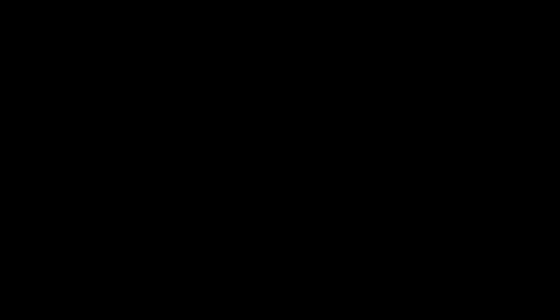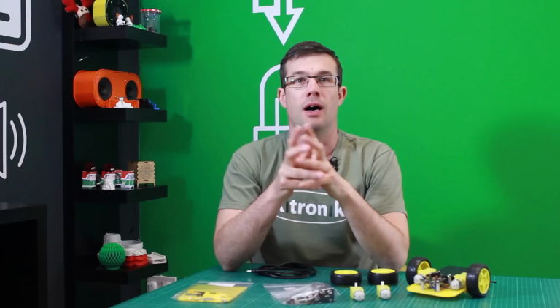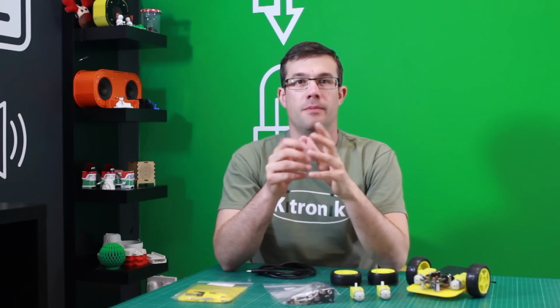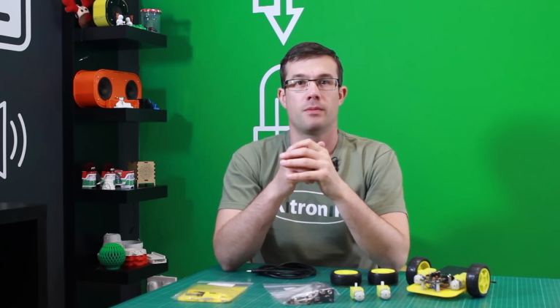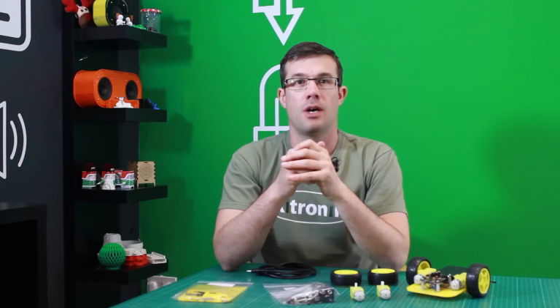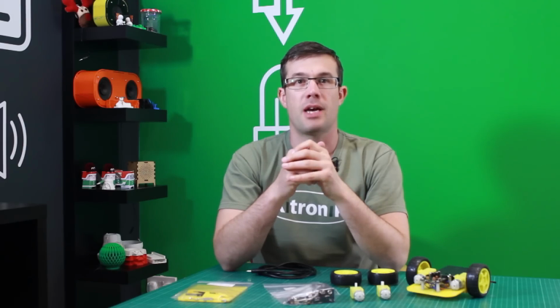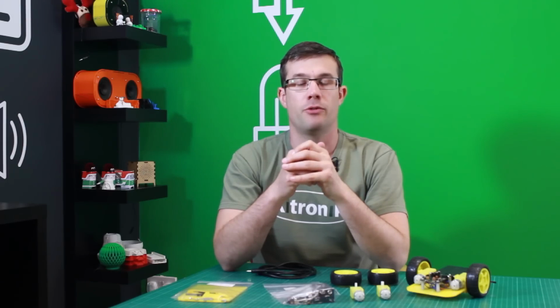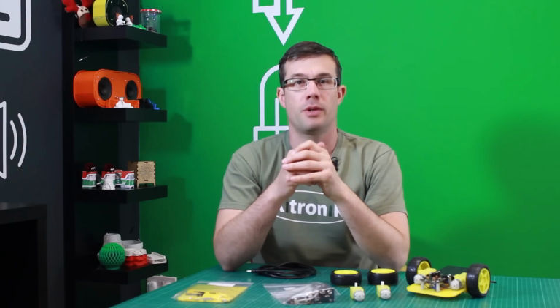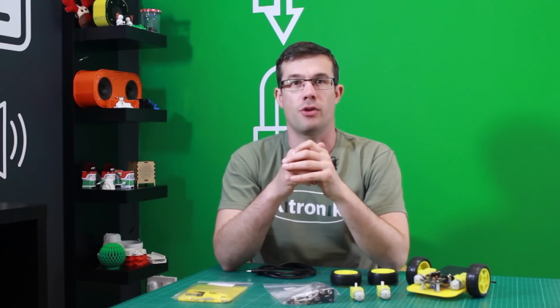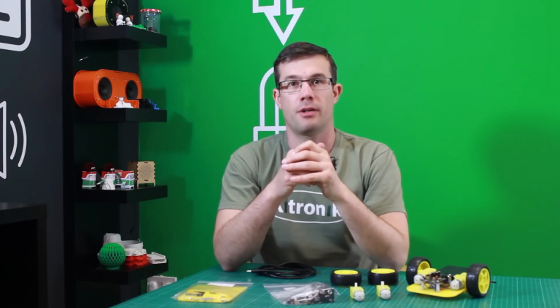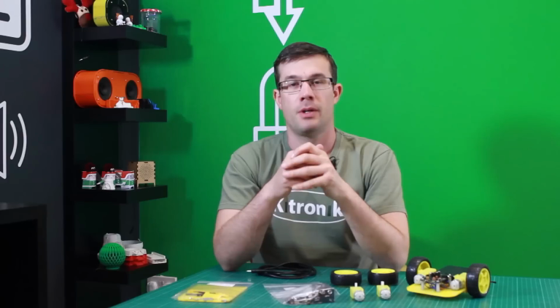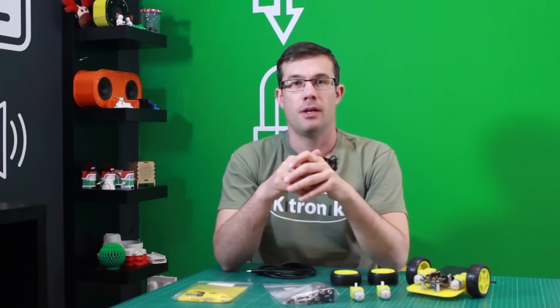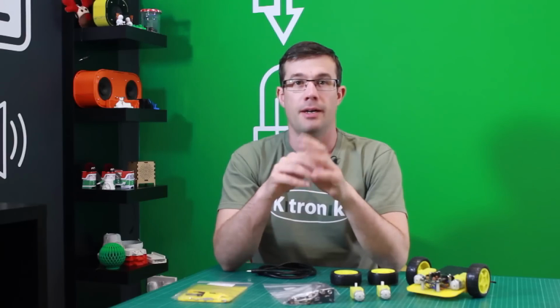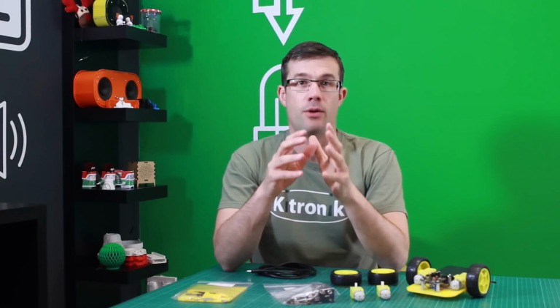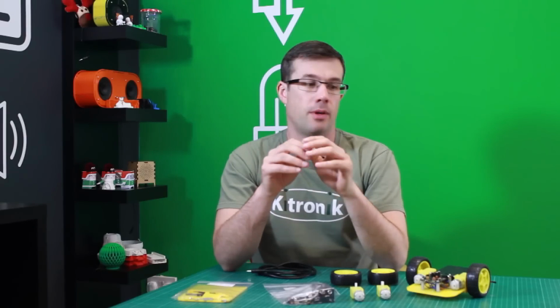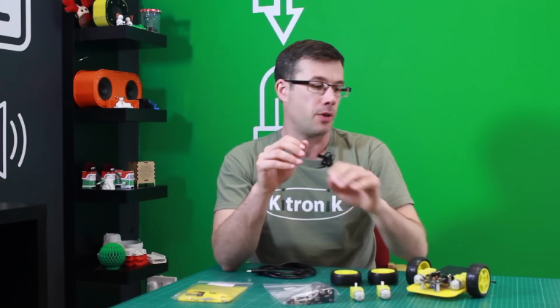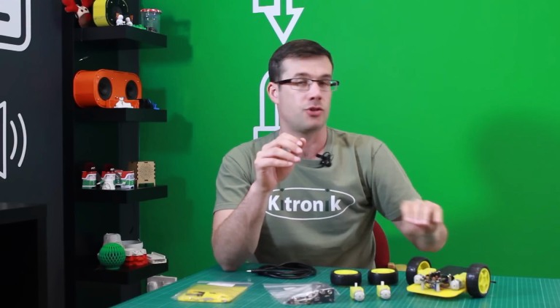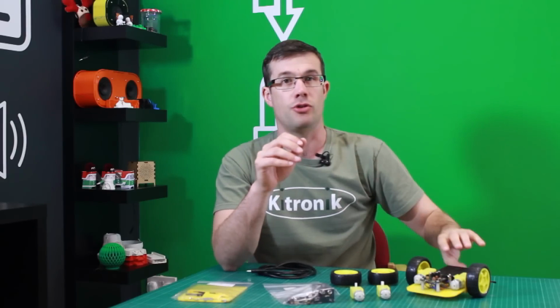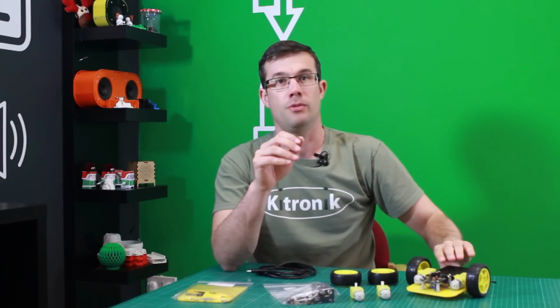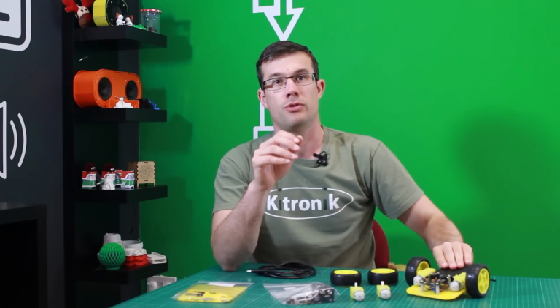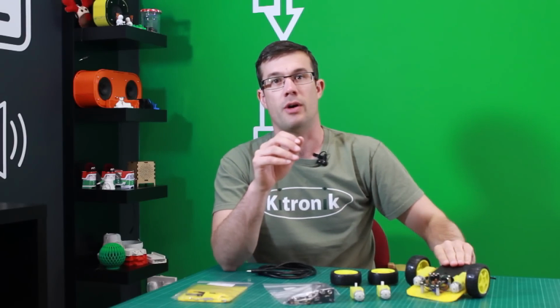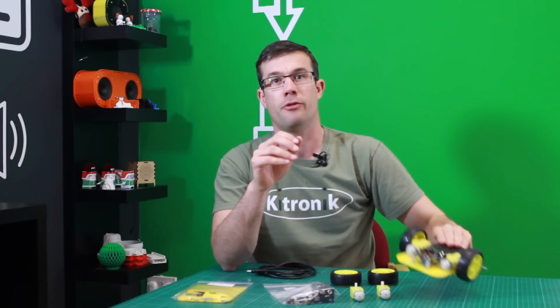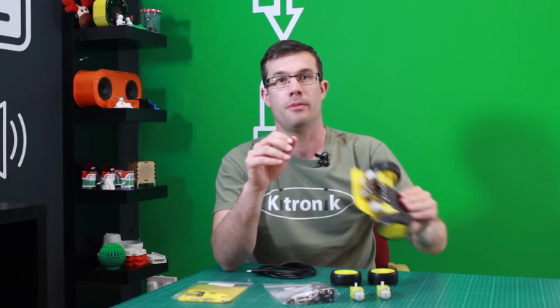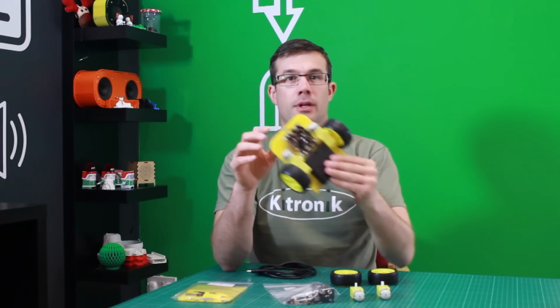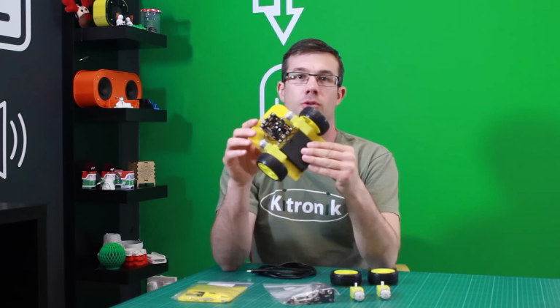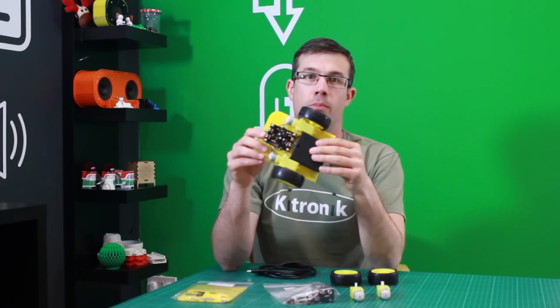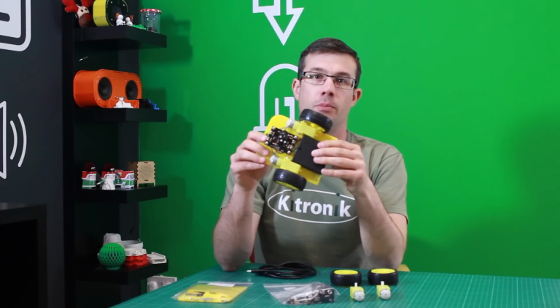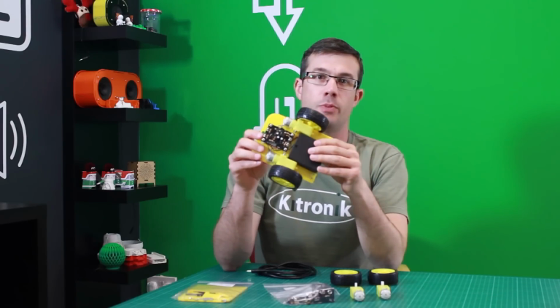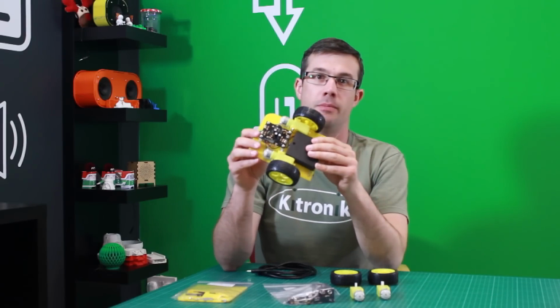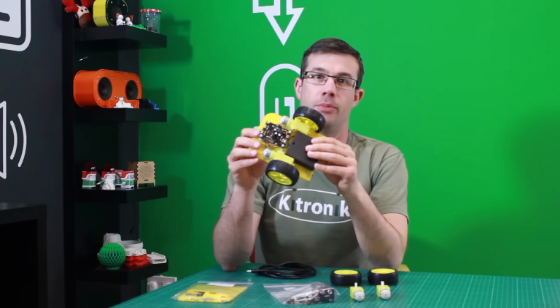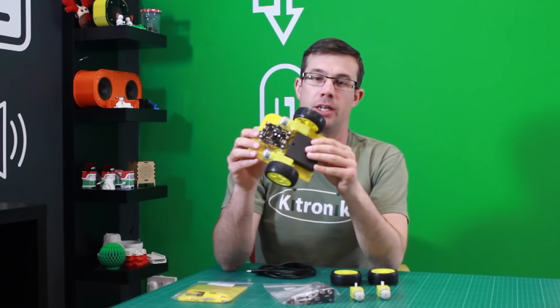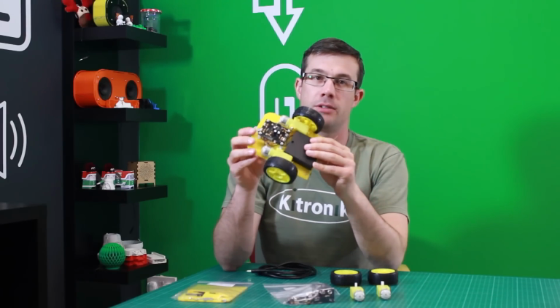Hi, I'm Kevin from KitTronic and now I'm going to introduce you to our fun little bump and spin buggy kit.